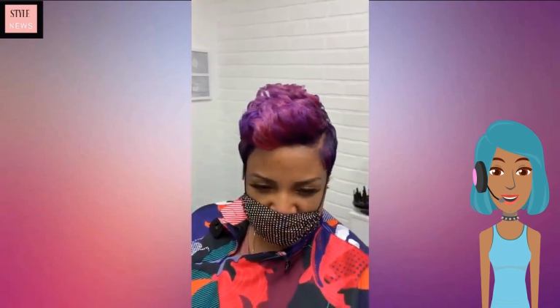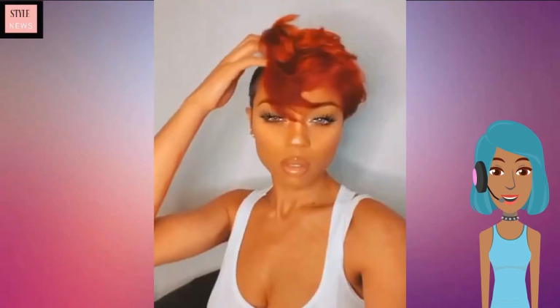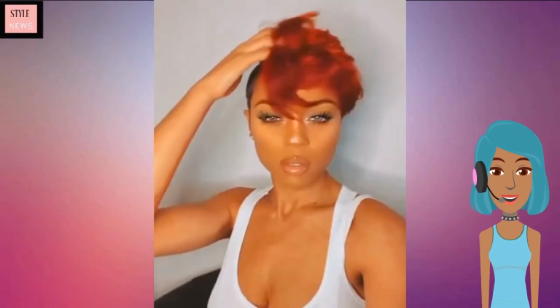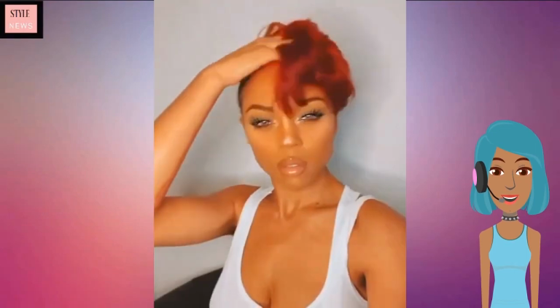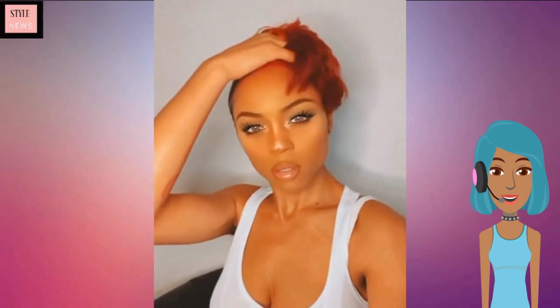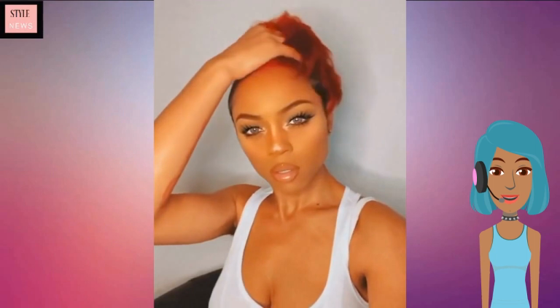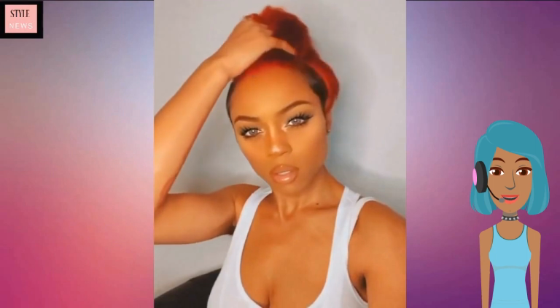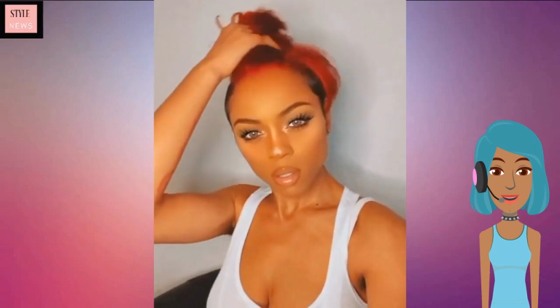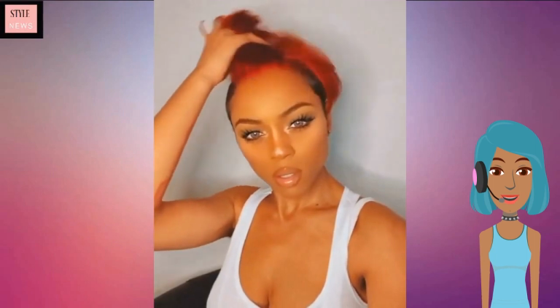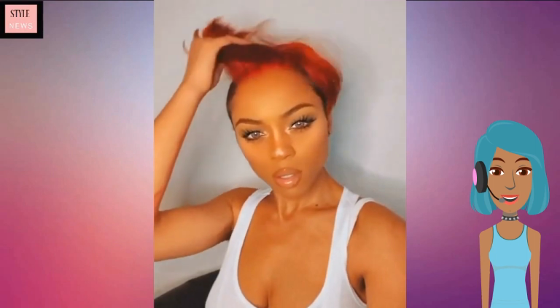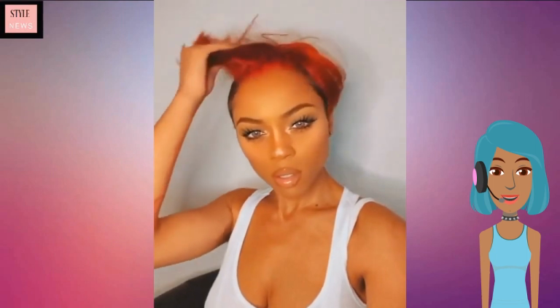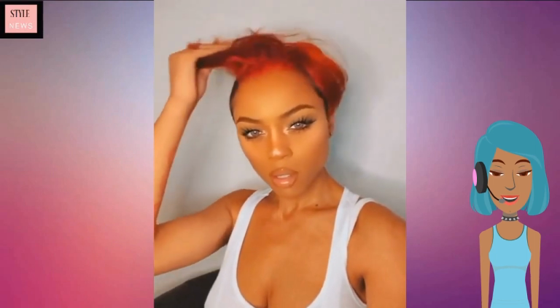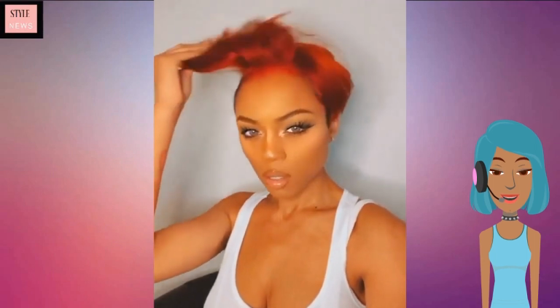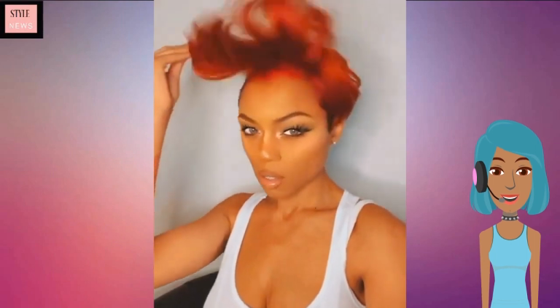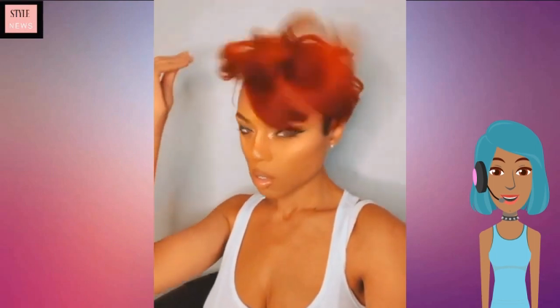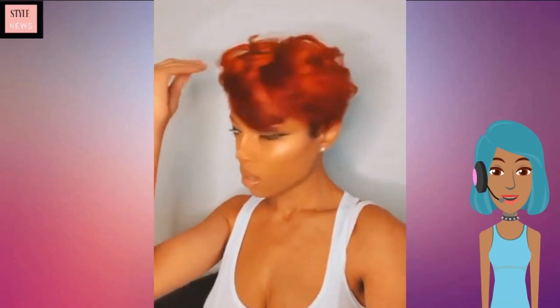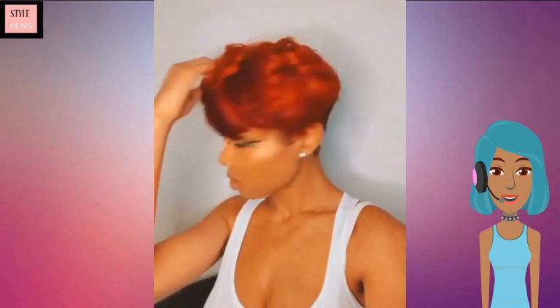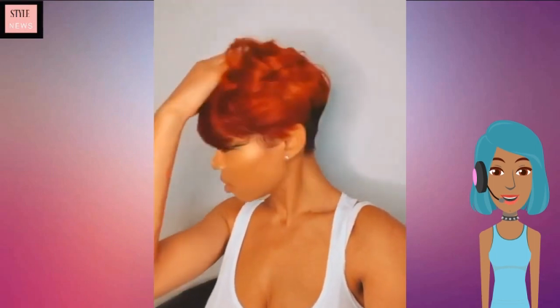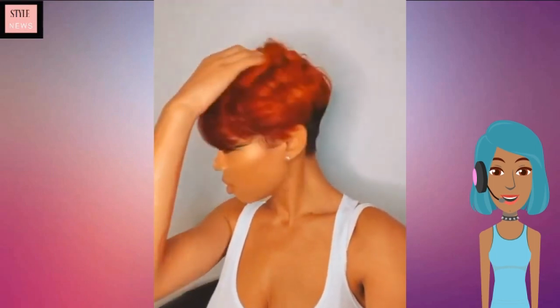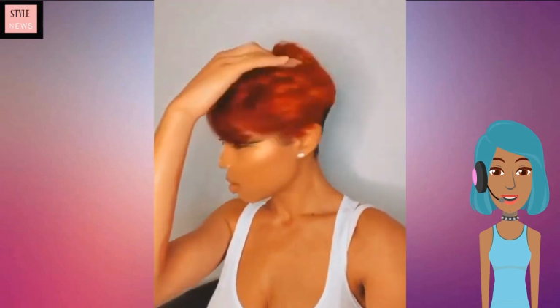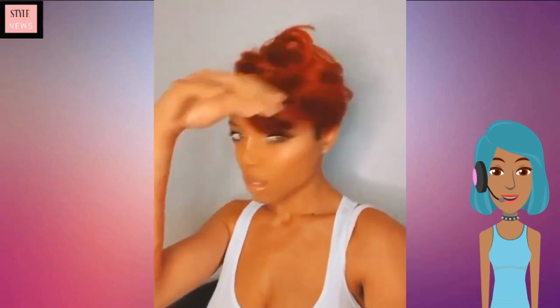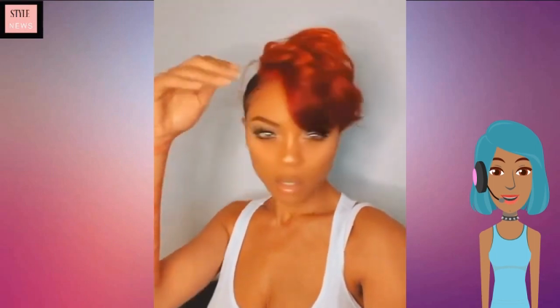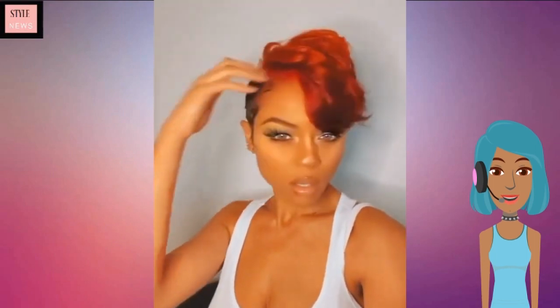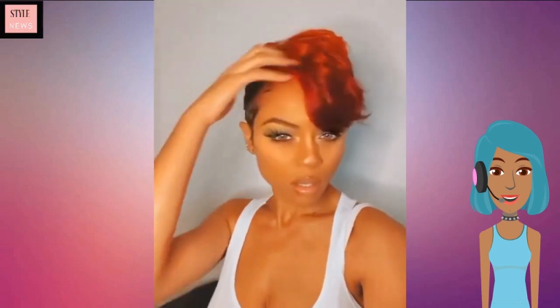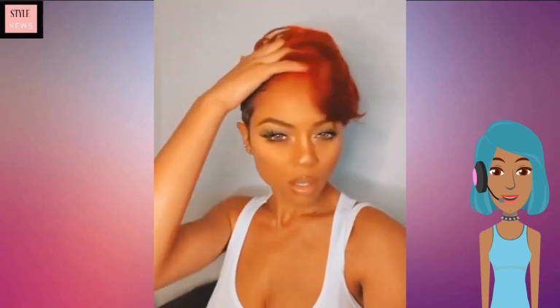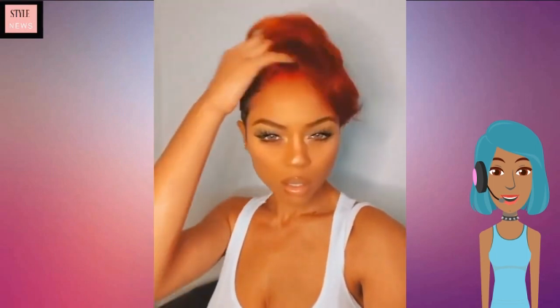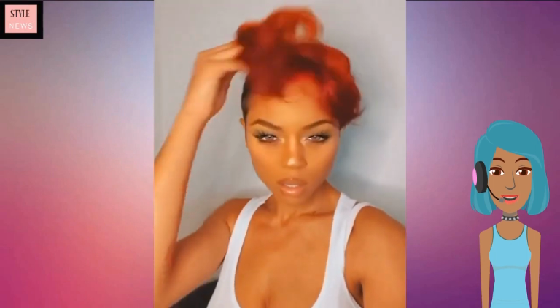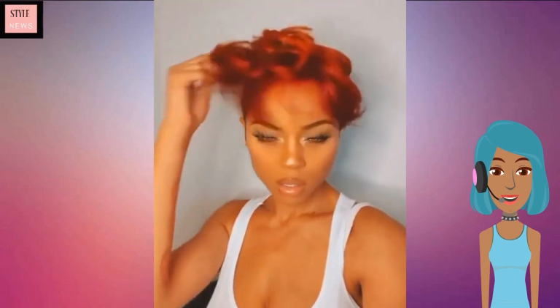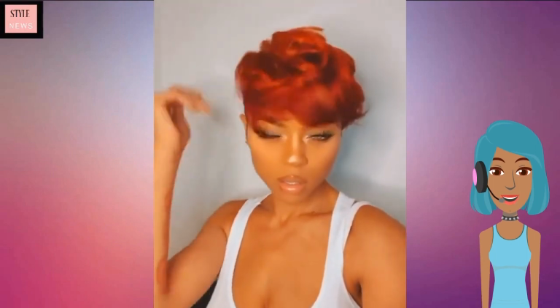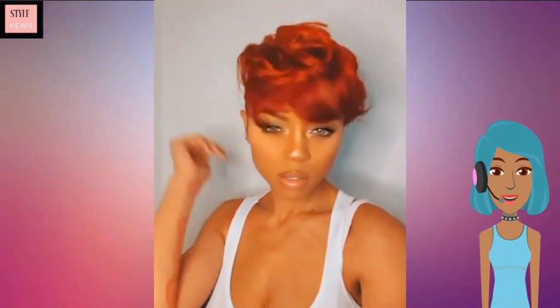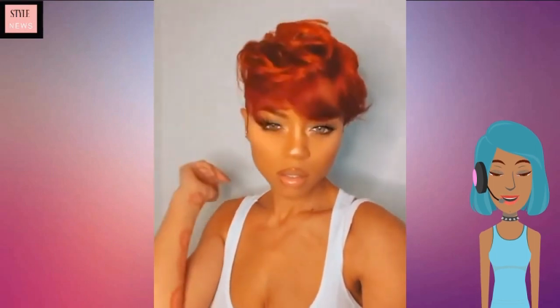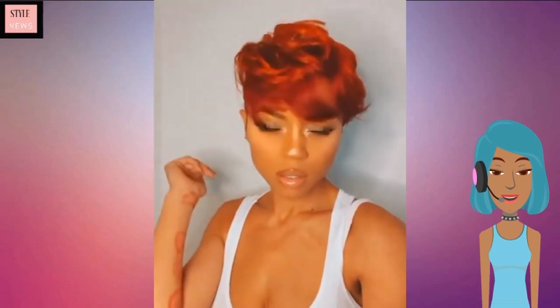Next up we see this gorgeous red undercut hairstyle.